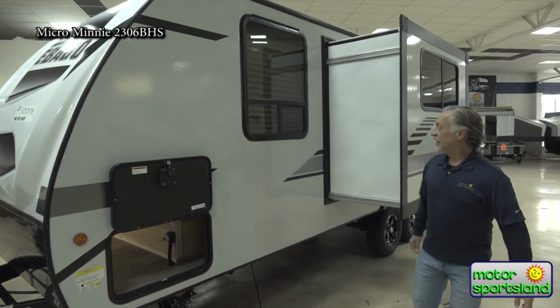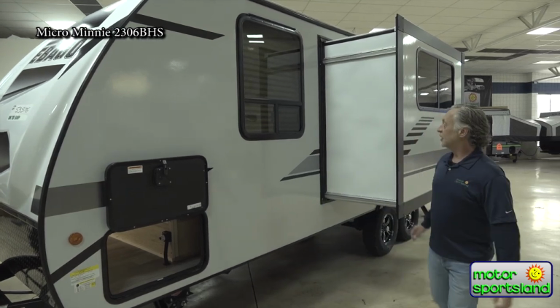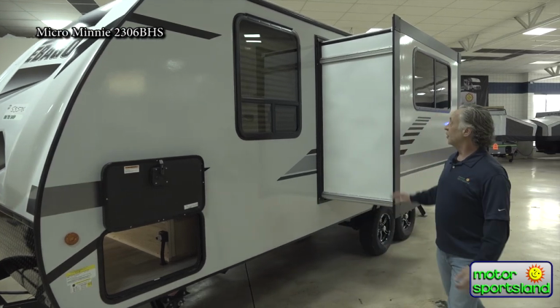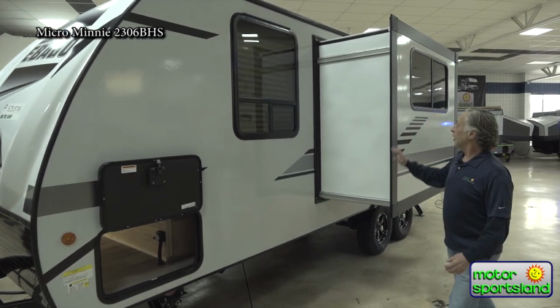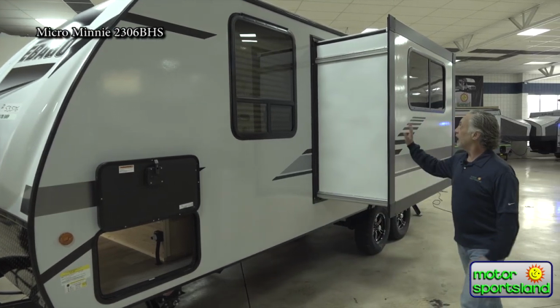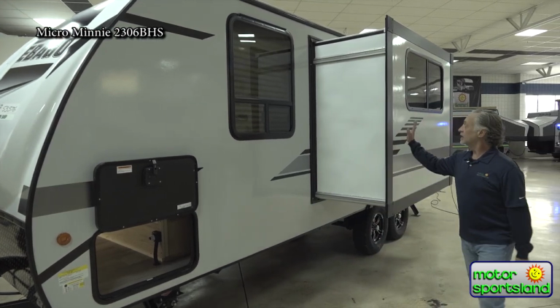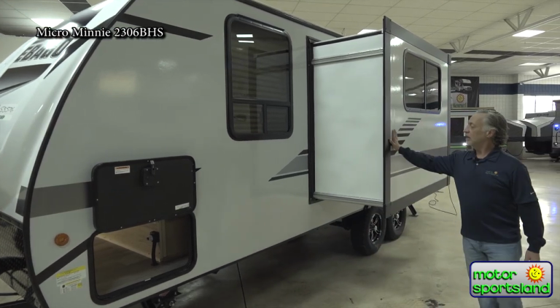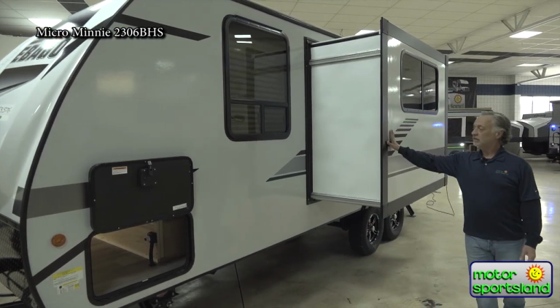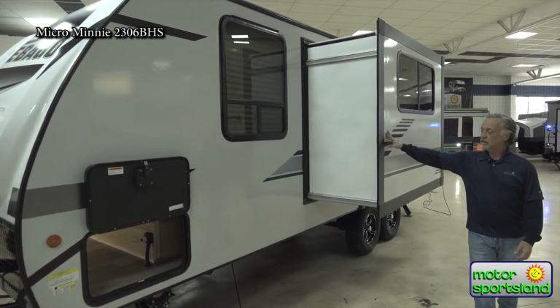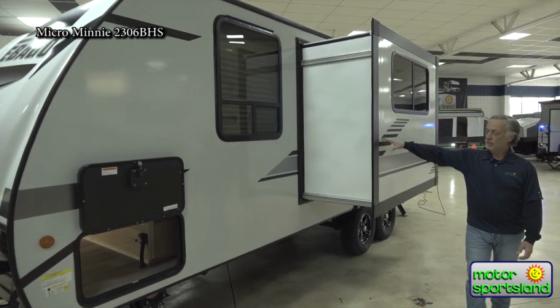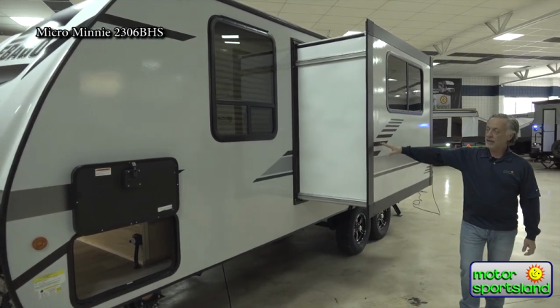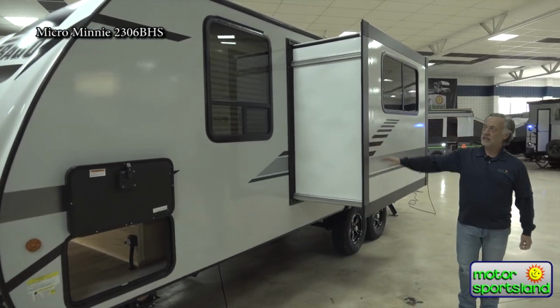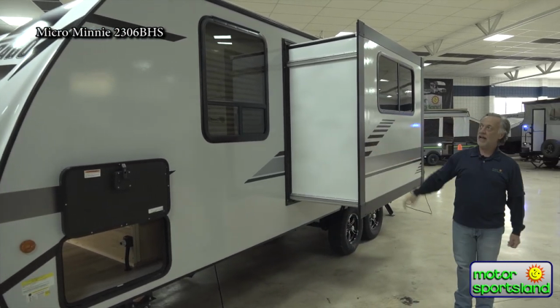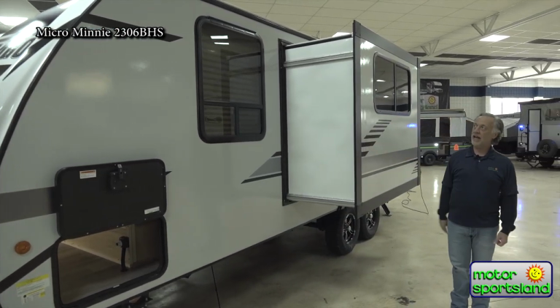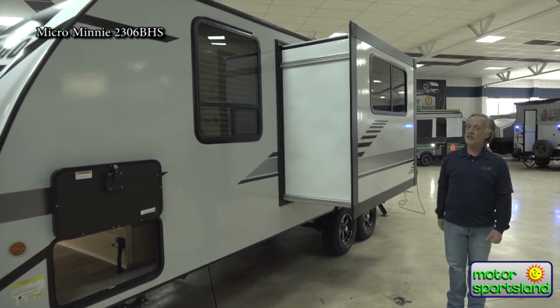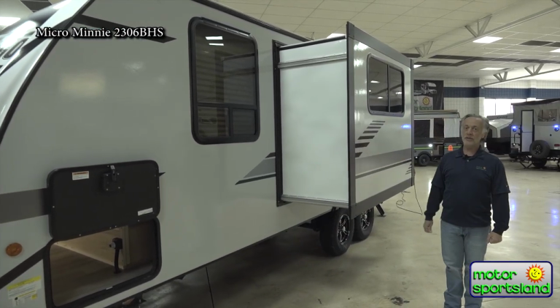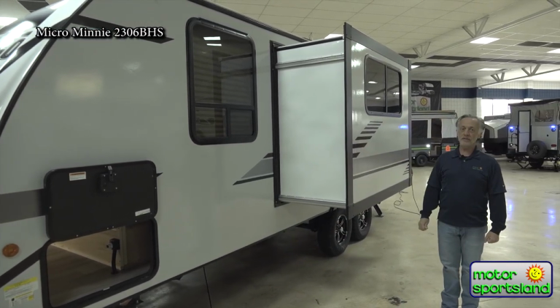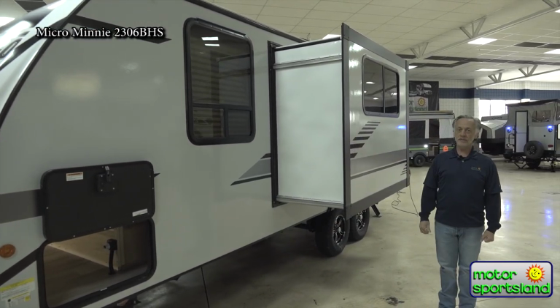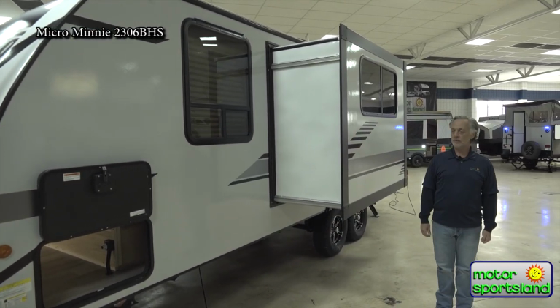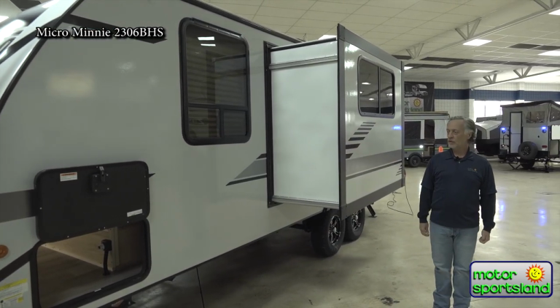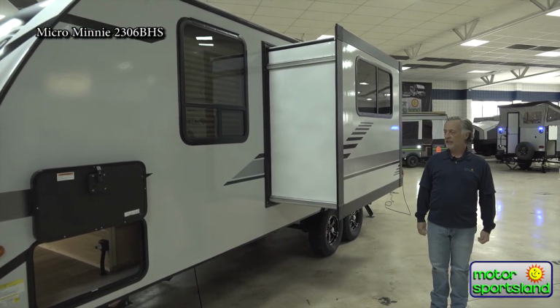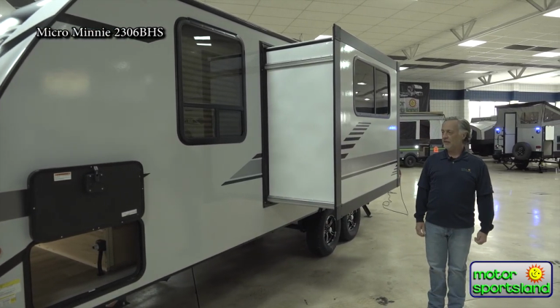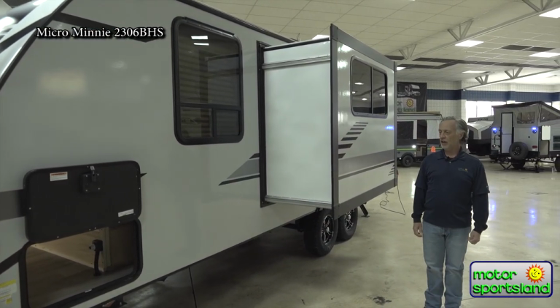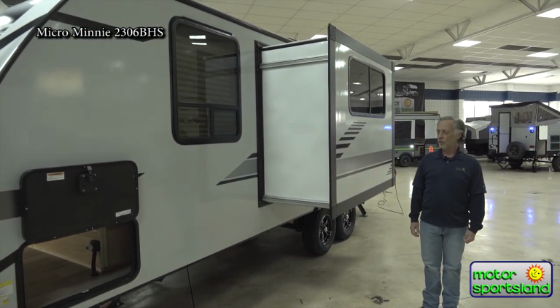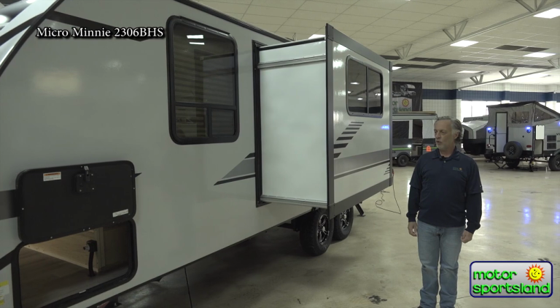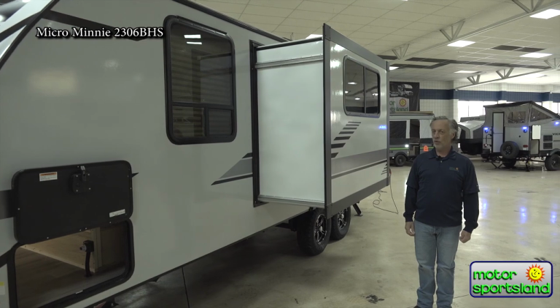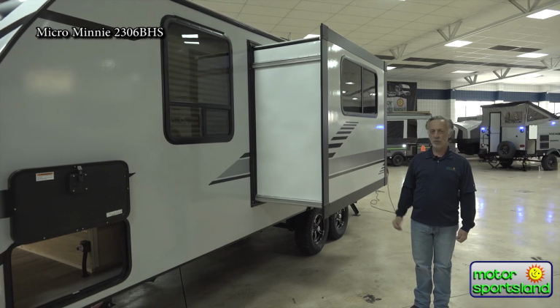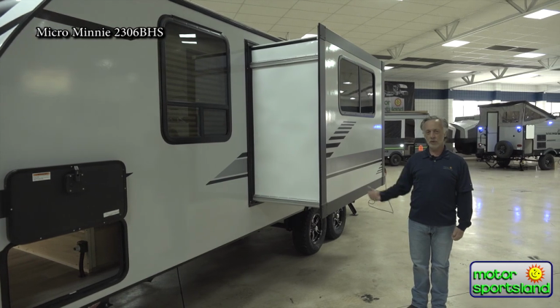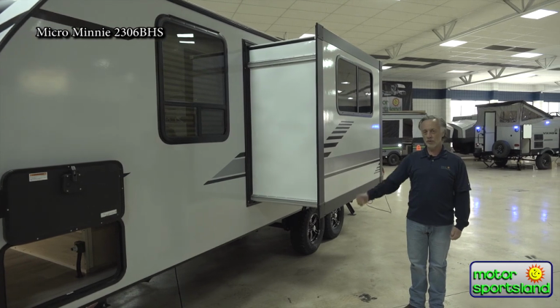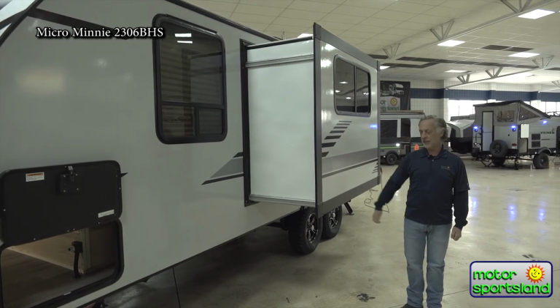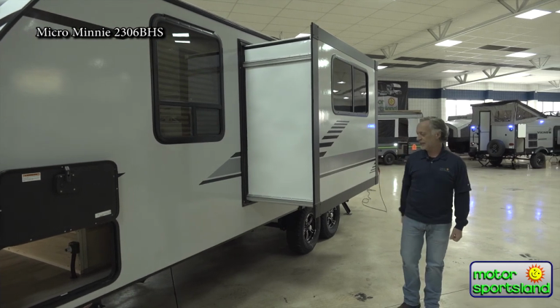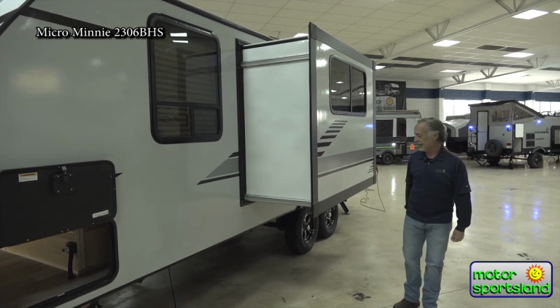This unit has a big slide-out, which gives you a lot more room inside, as we'll see.